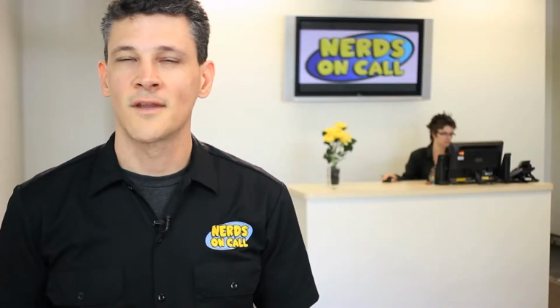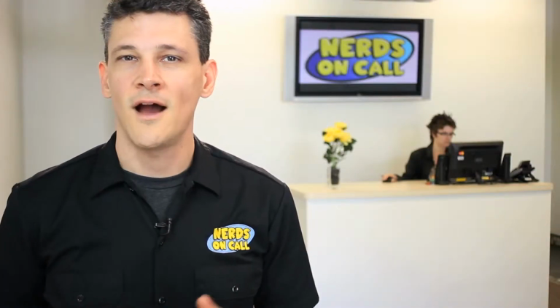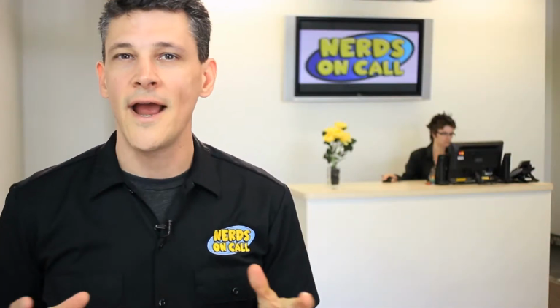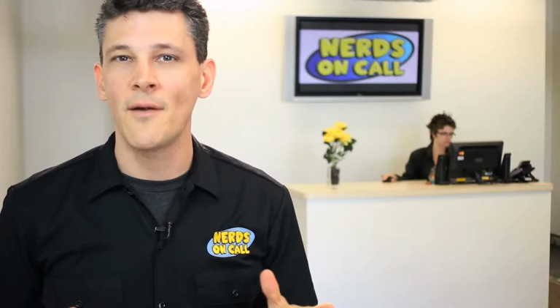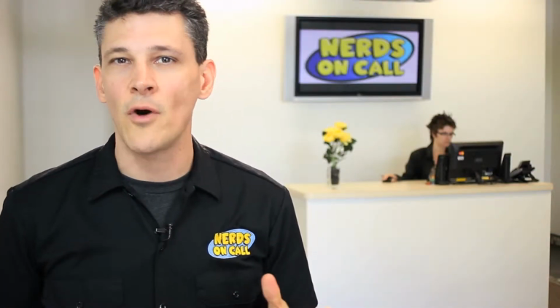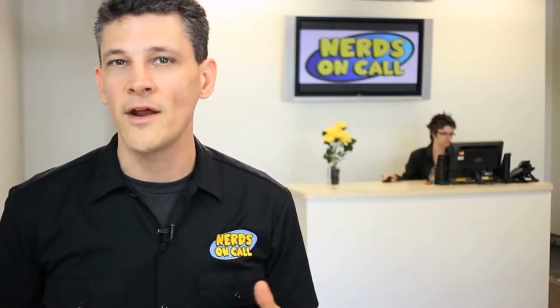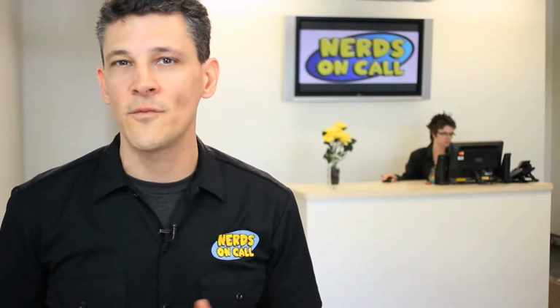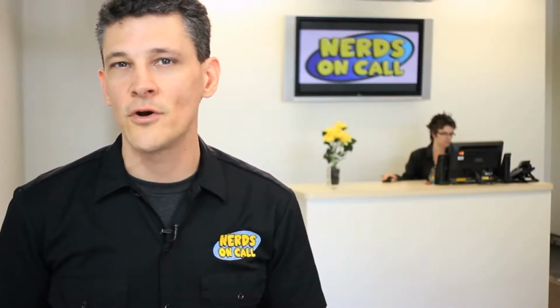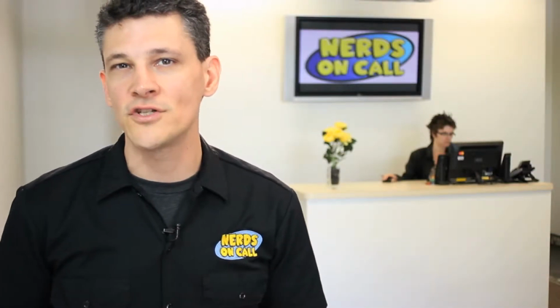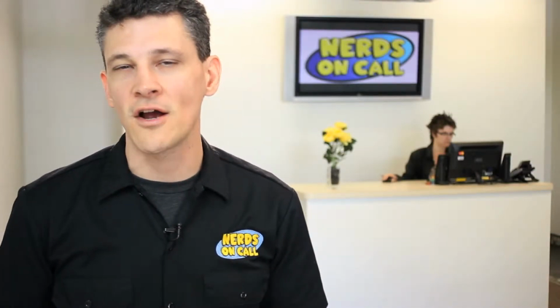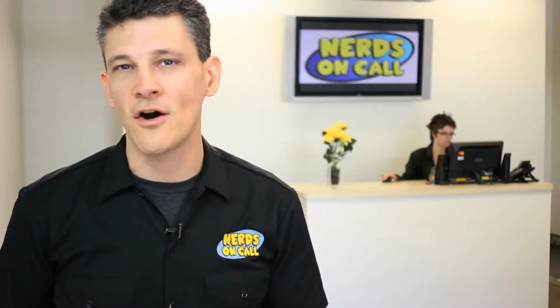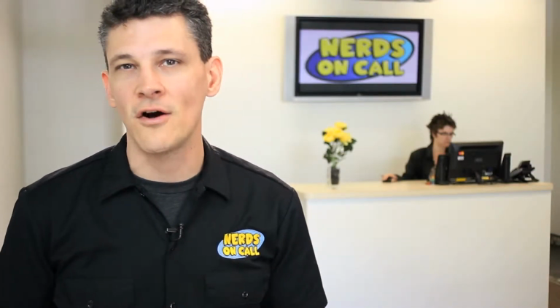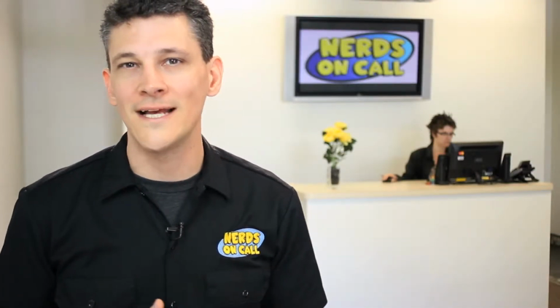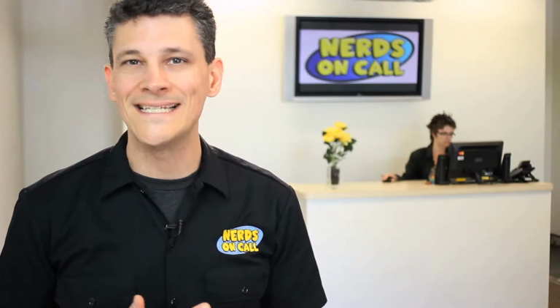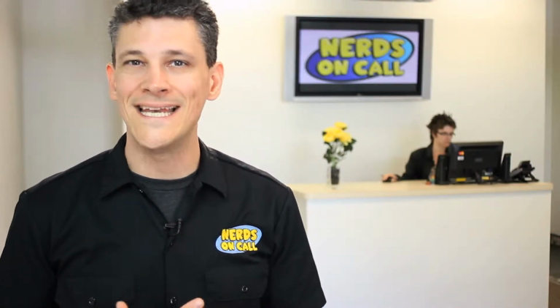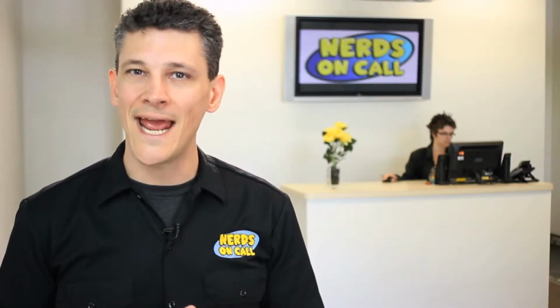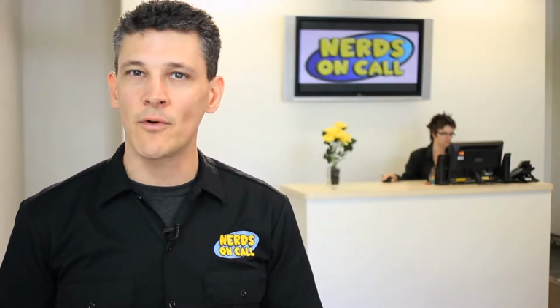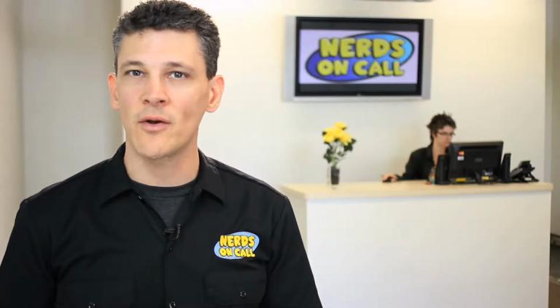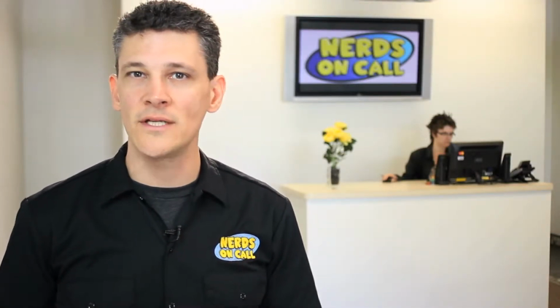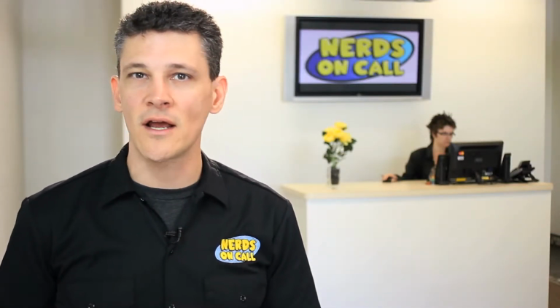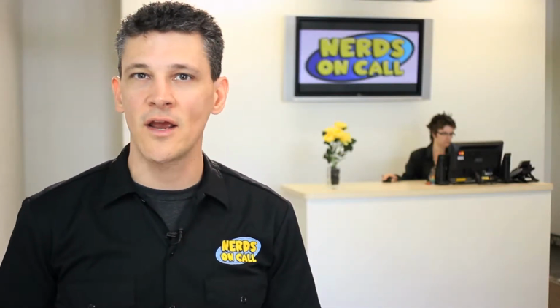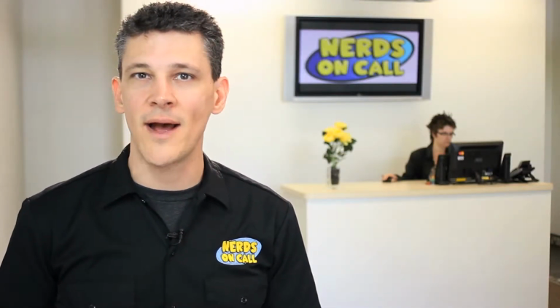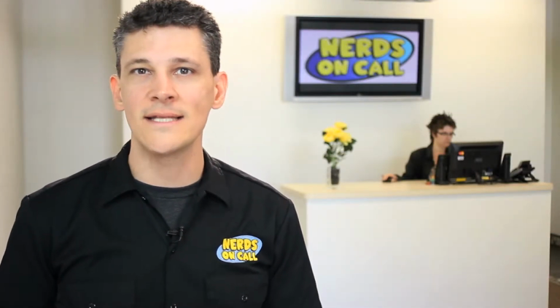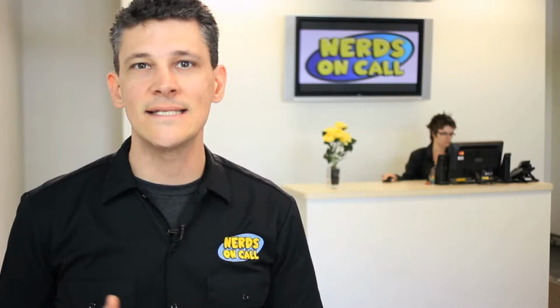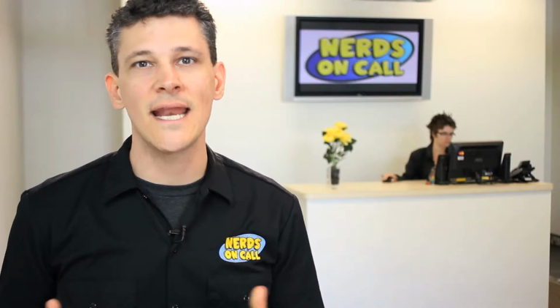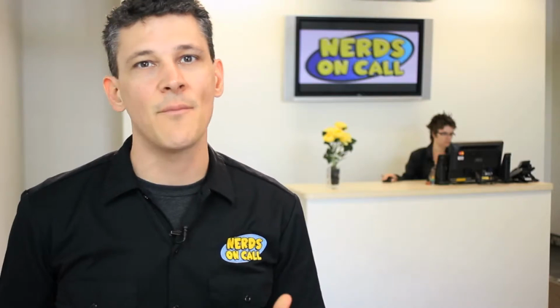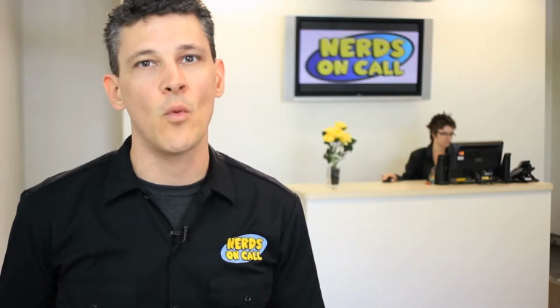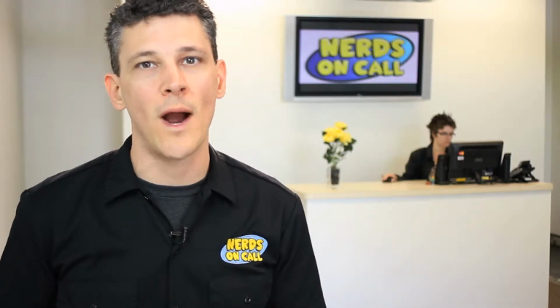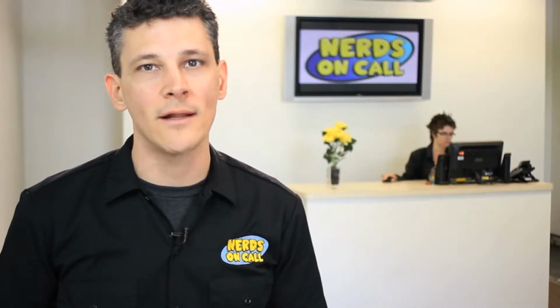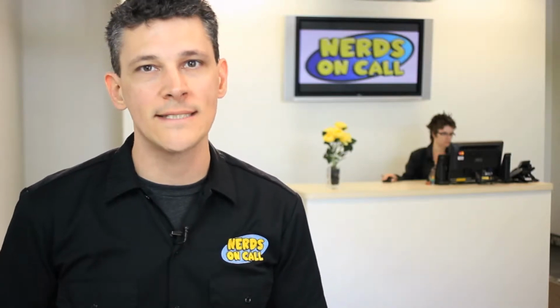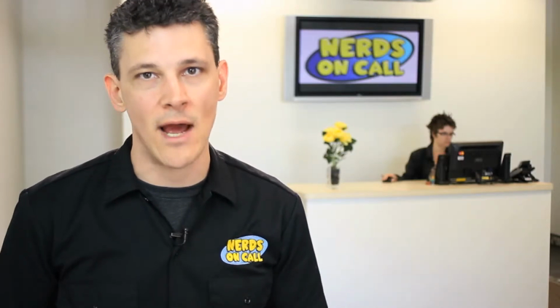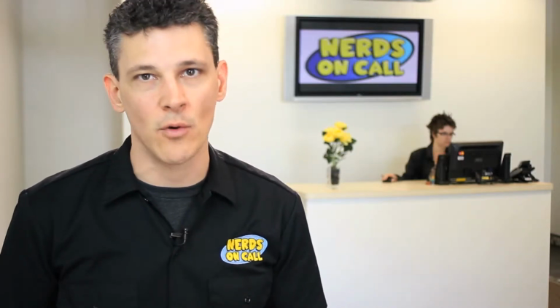Hi, I'm Ryan from Nerds On Call, and today we're going to be talking about setting up a wireless network.